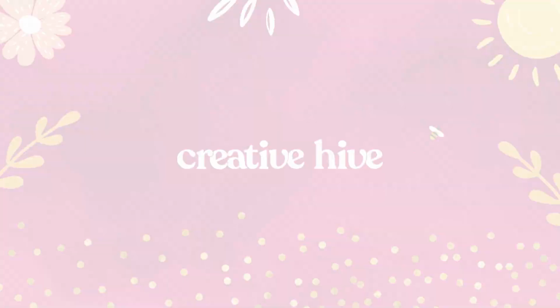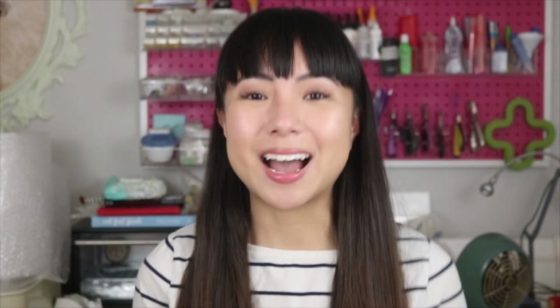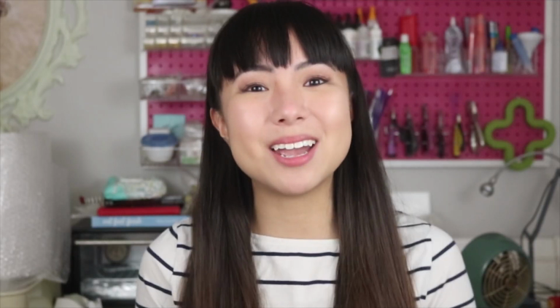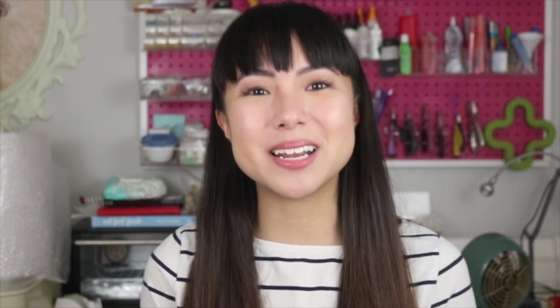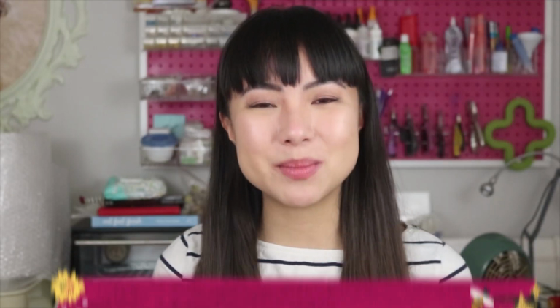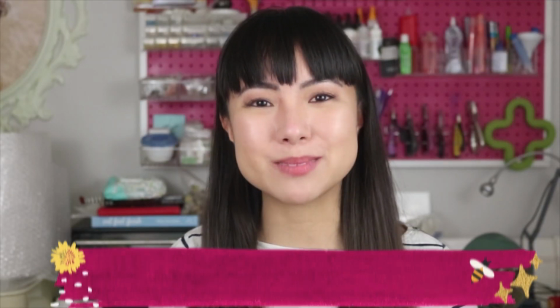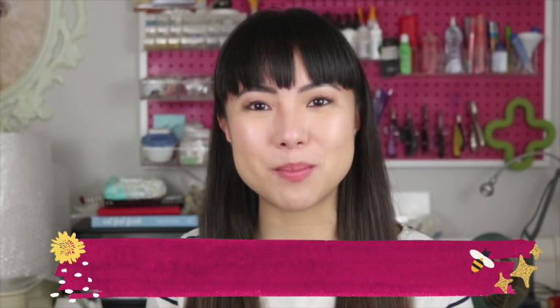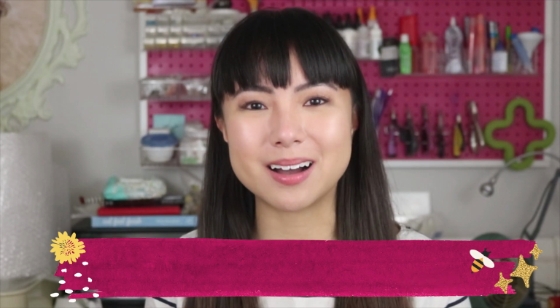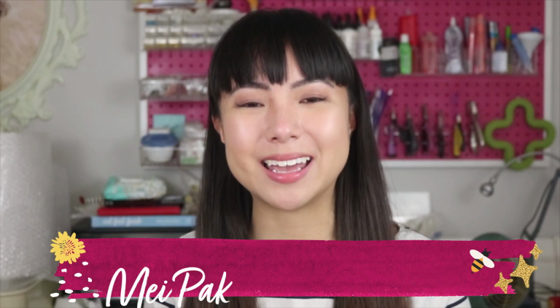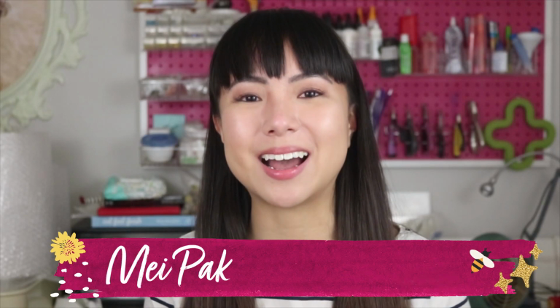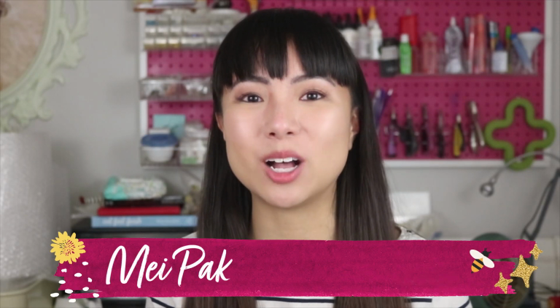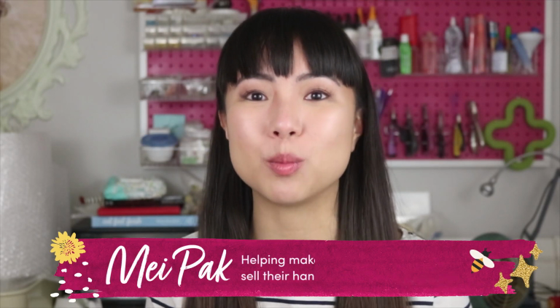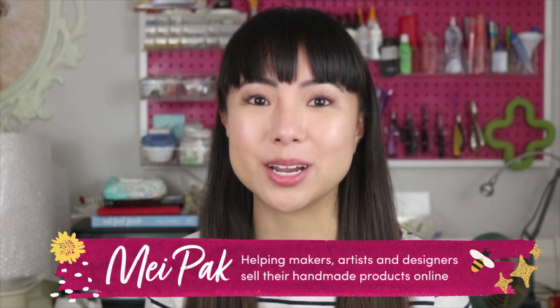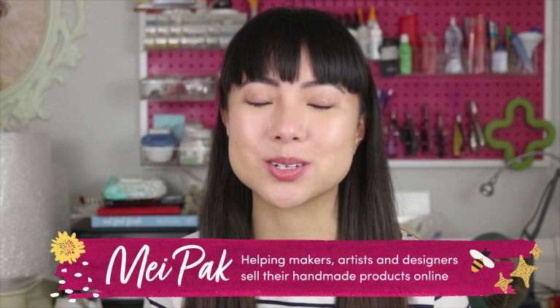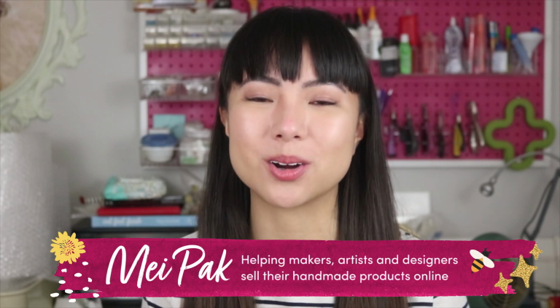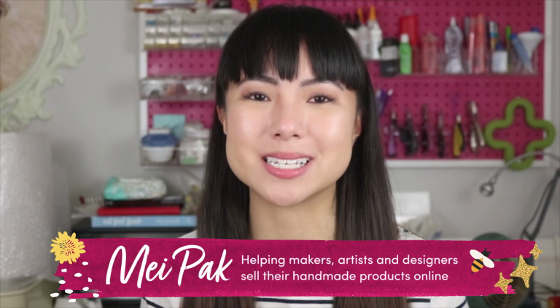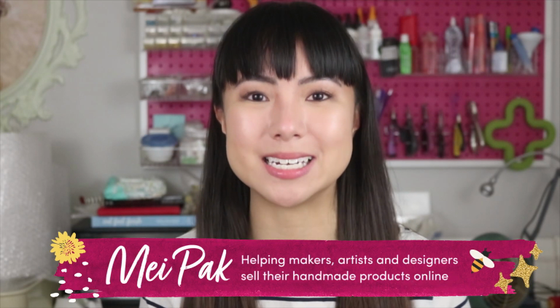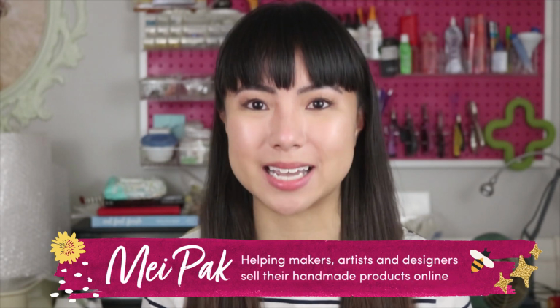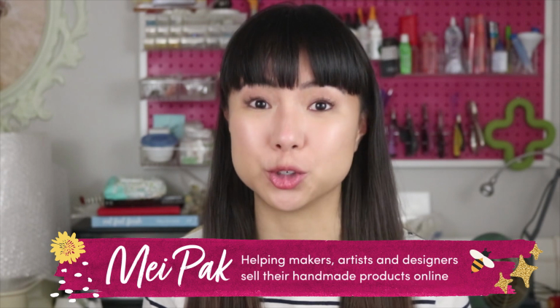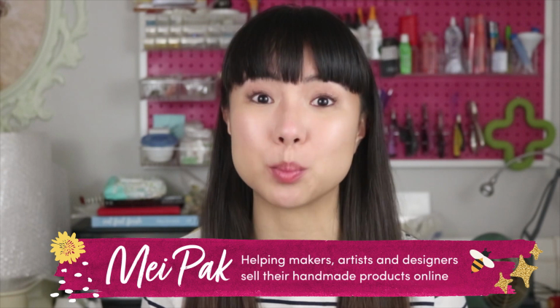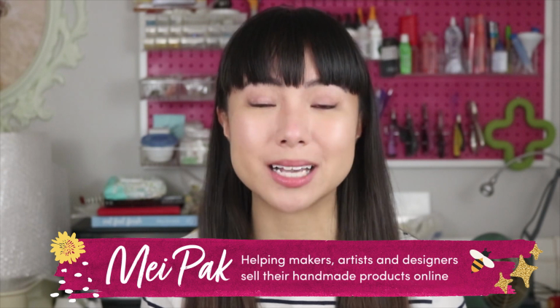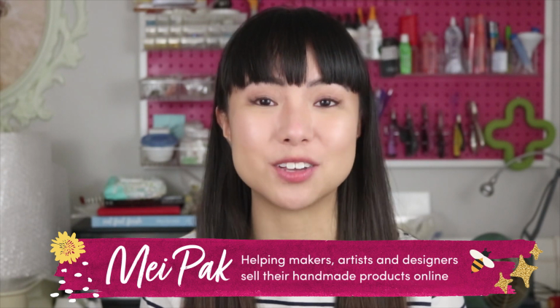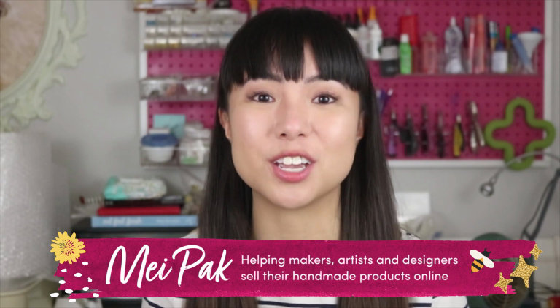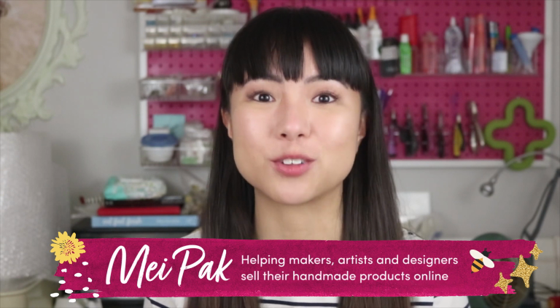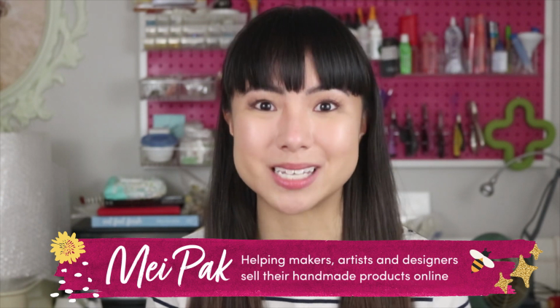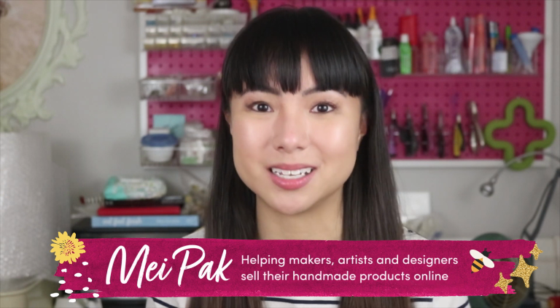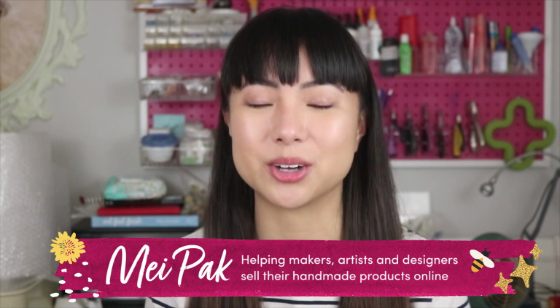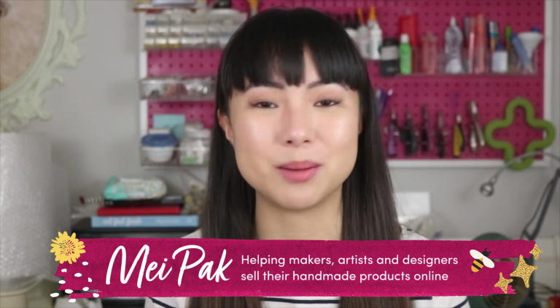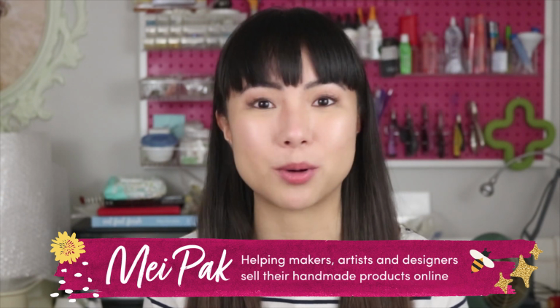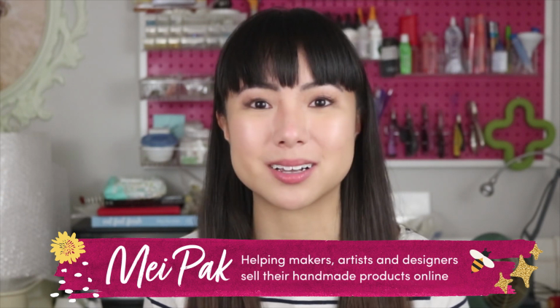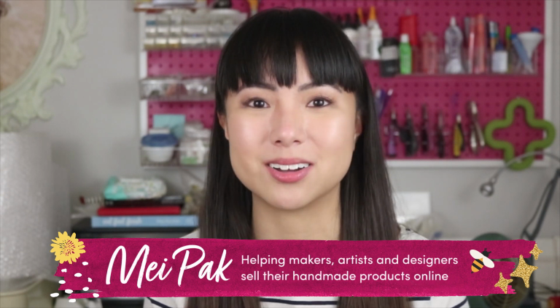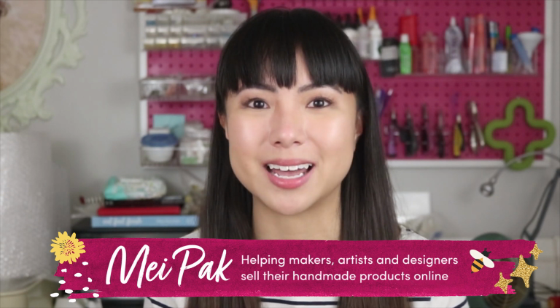Hi, my name is May Pak and I help makers, artists and designers make a living from selling their handmade products online.